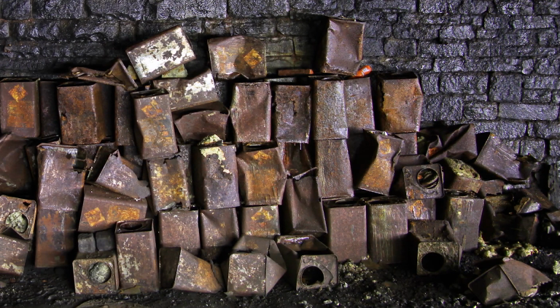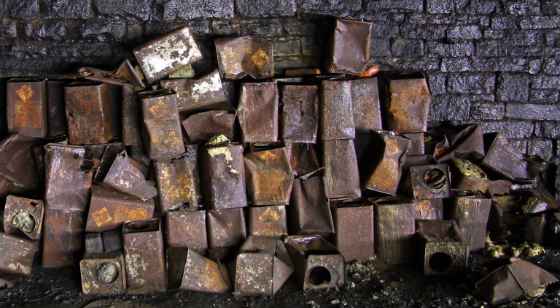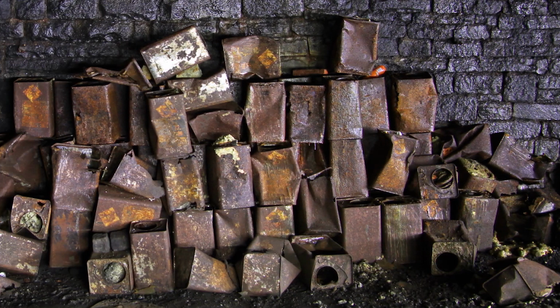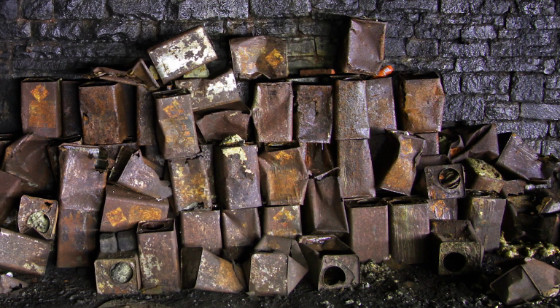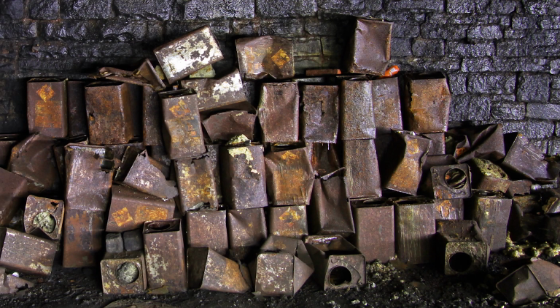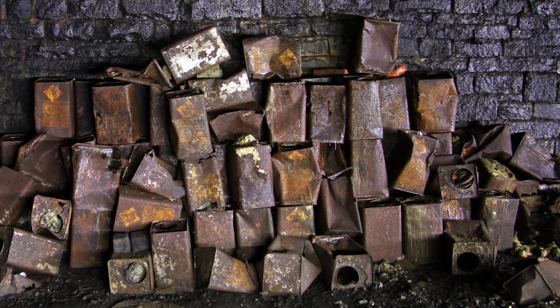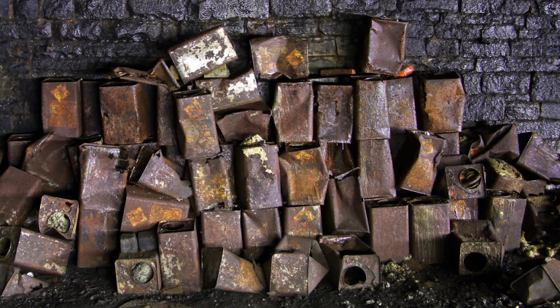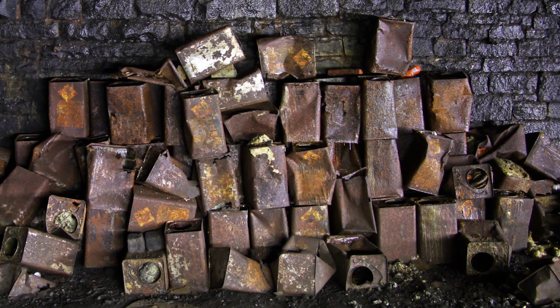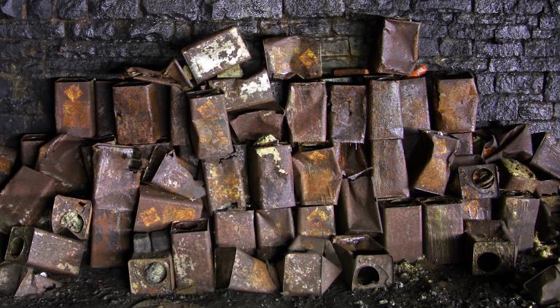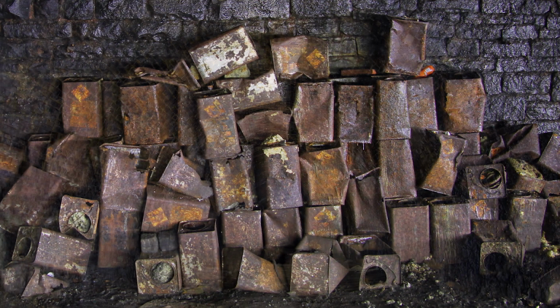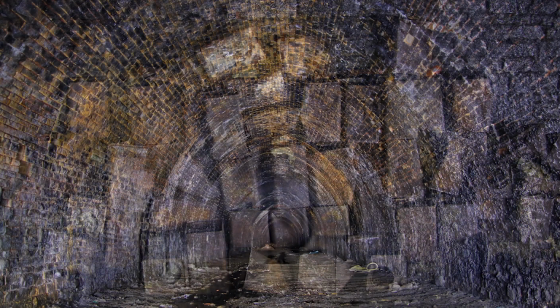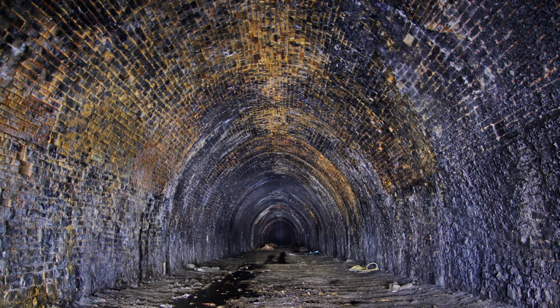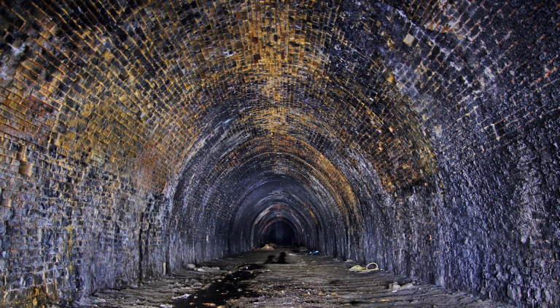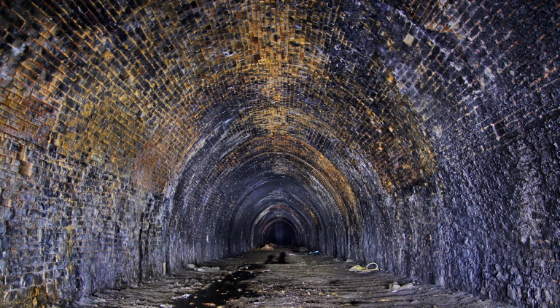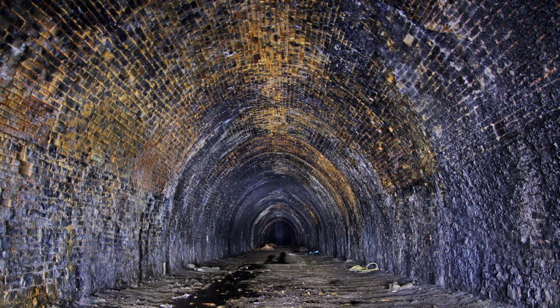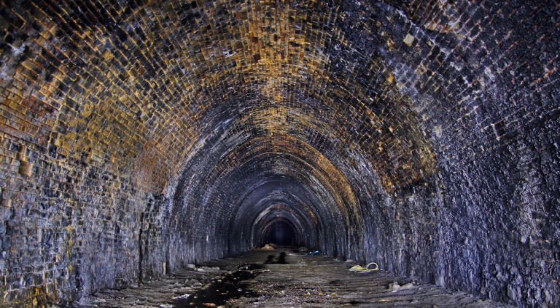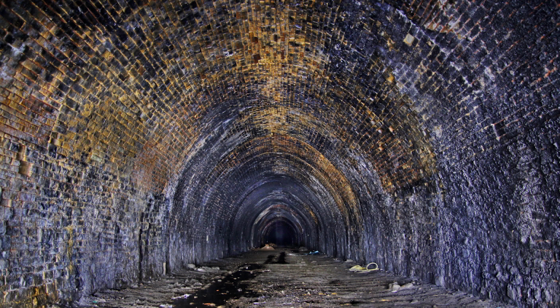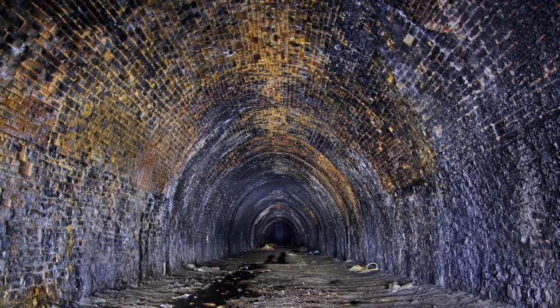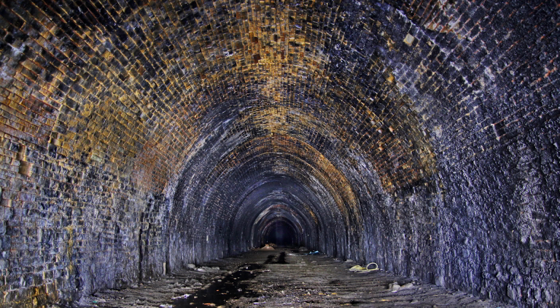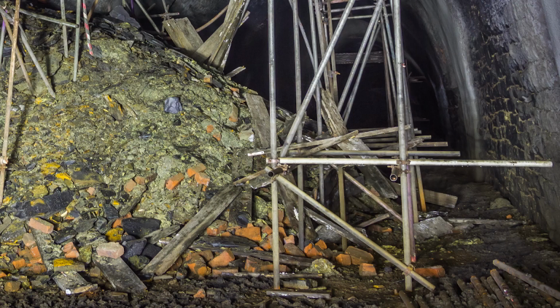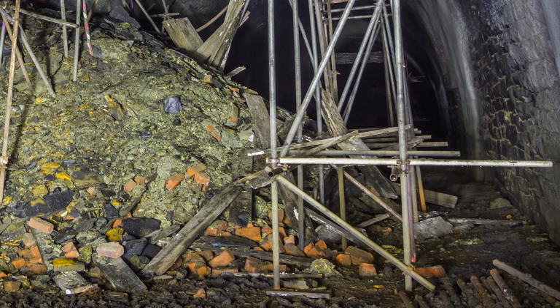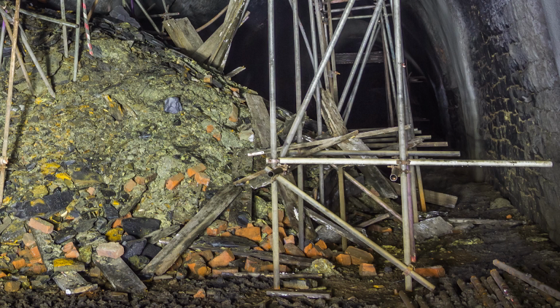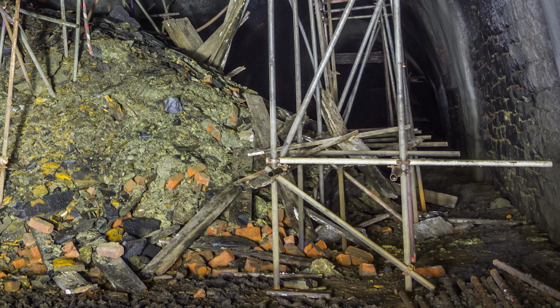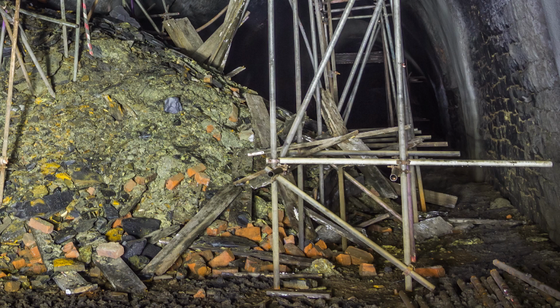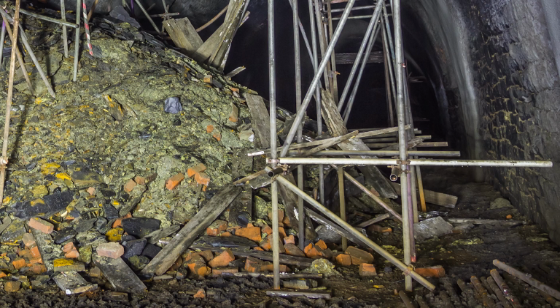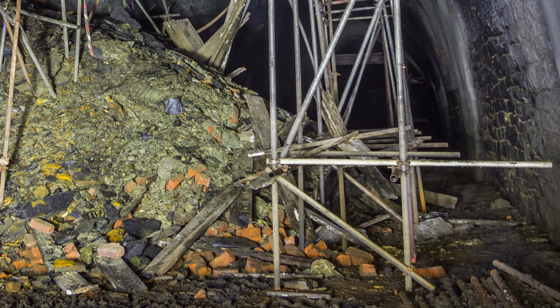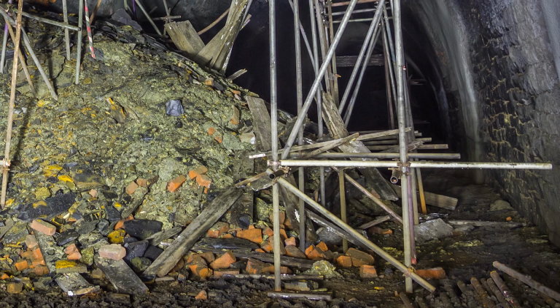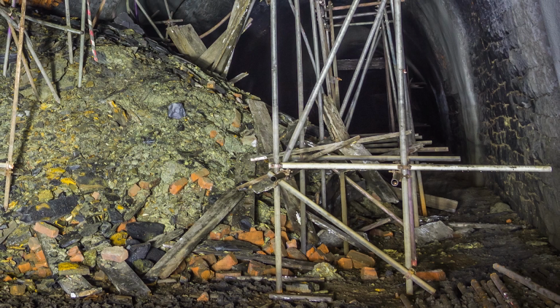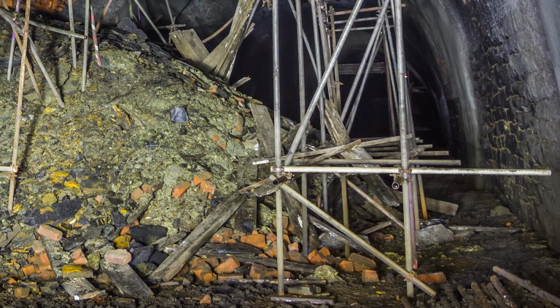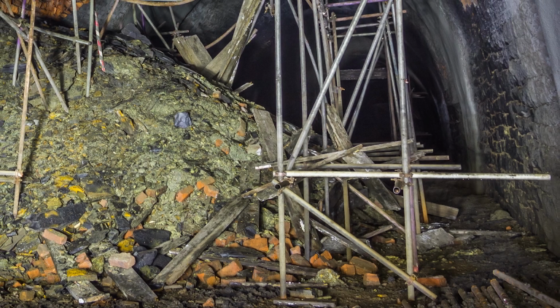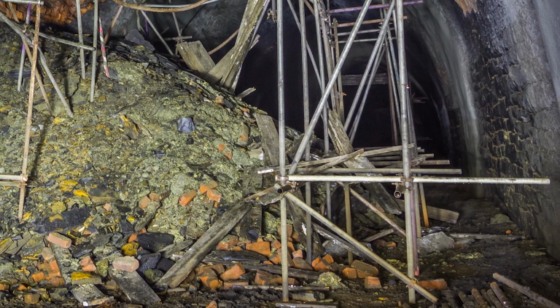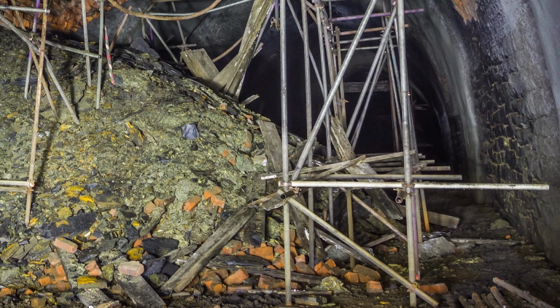It is, however, fair to say that some parts of the tunnel are relatively good; others, quite obviously, are very poor.